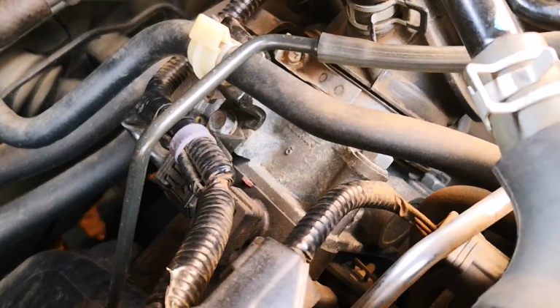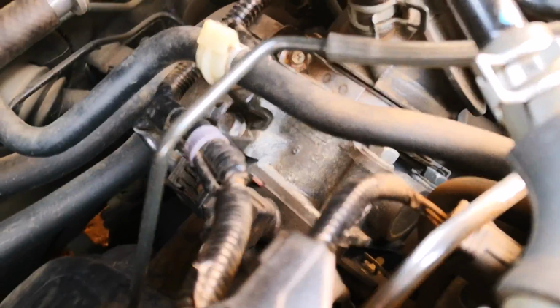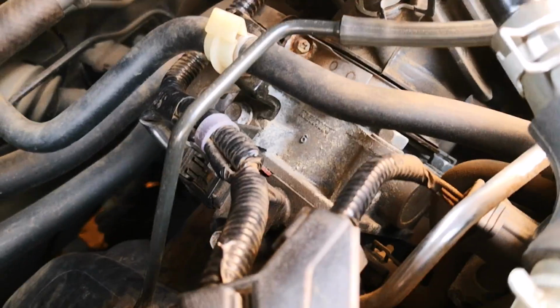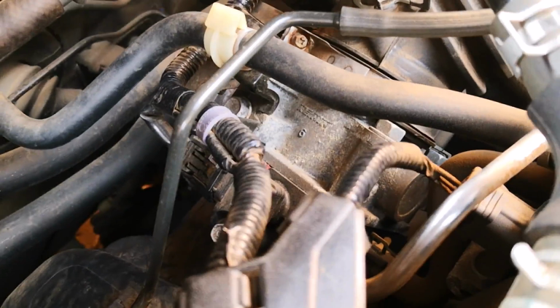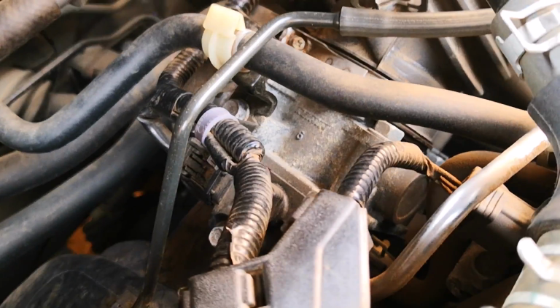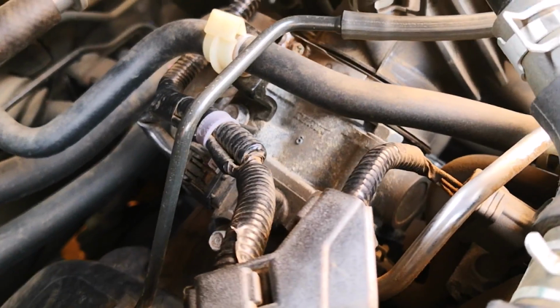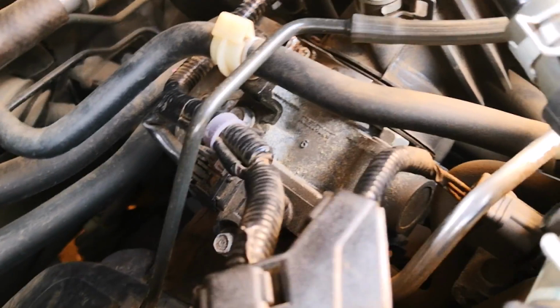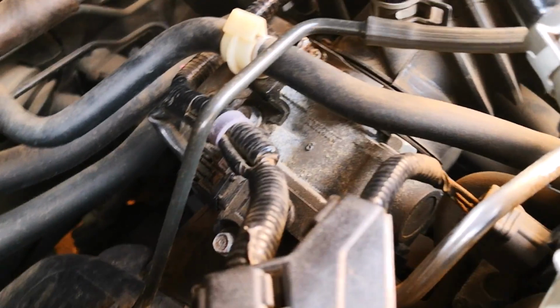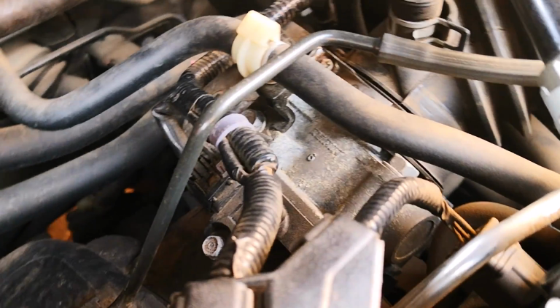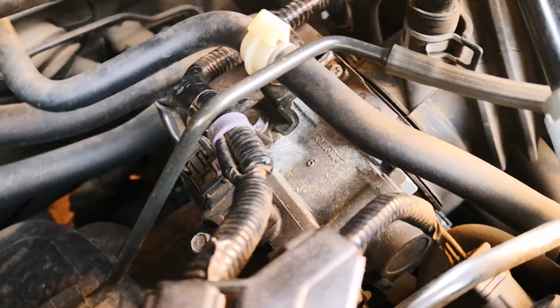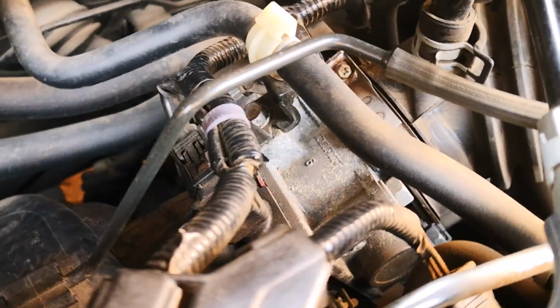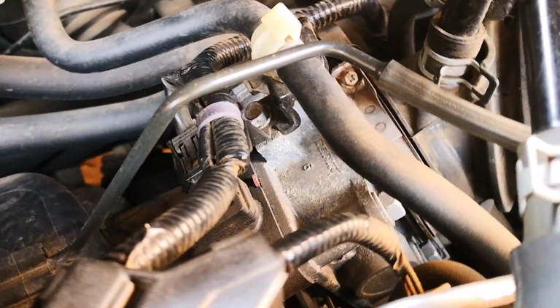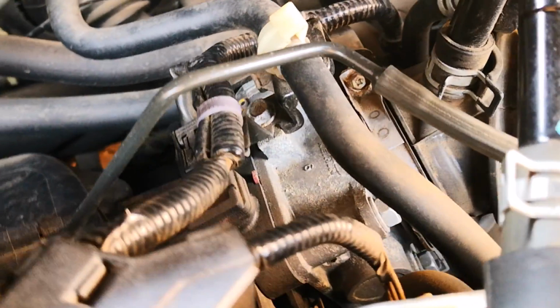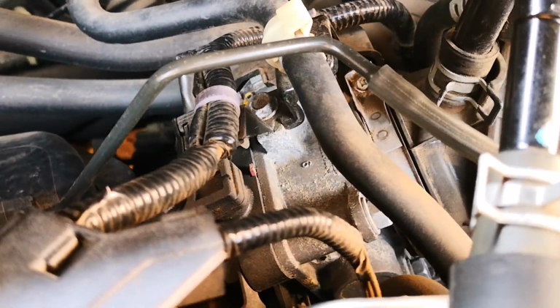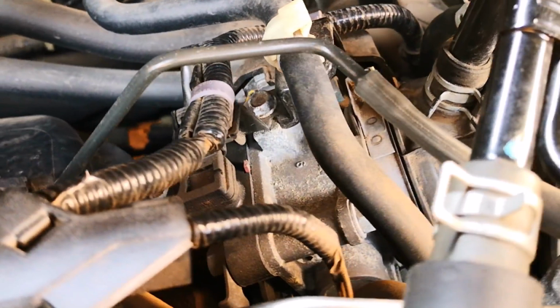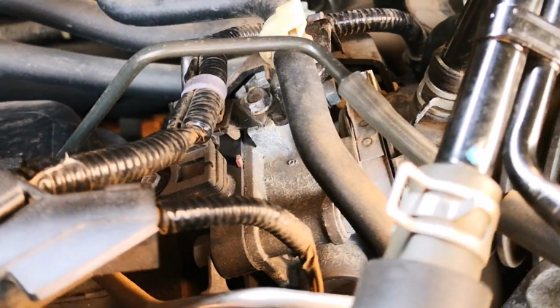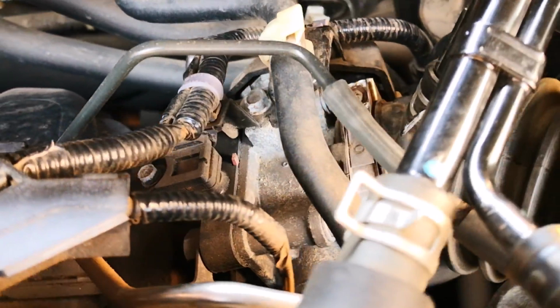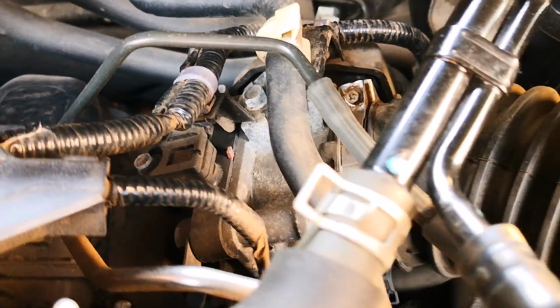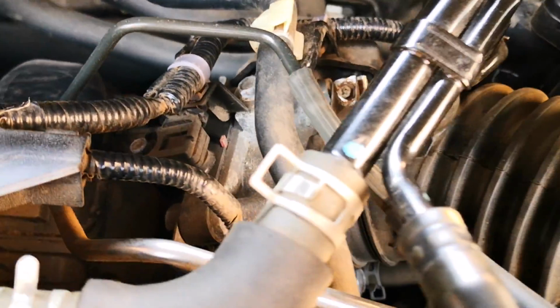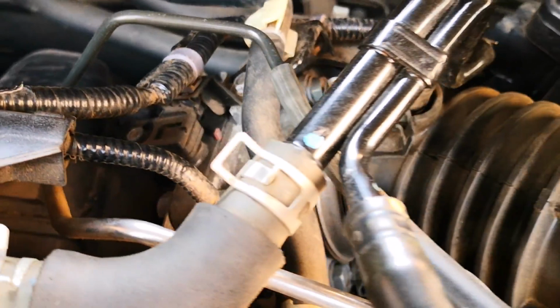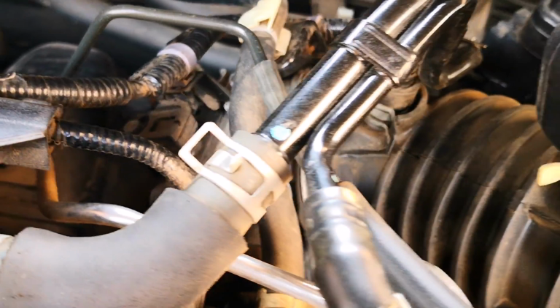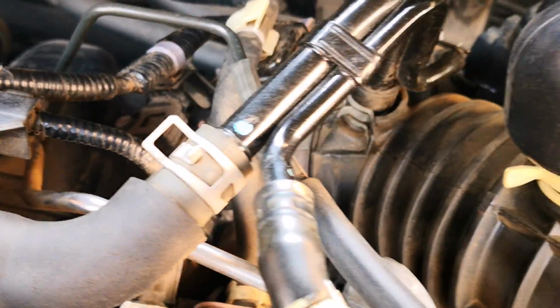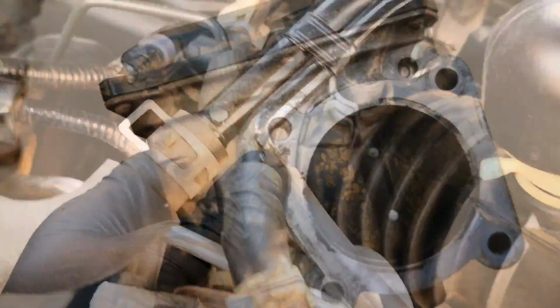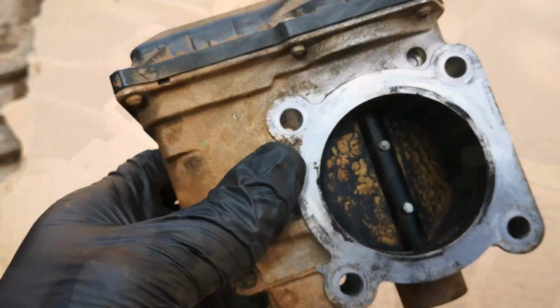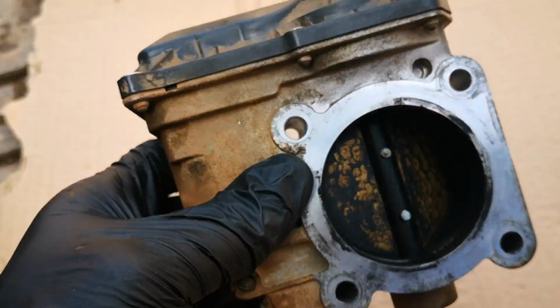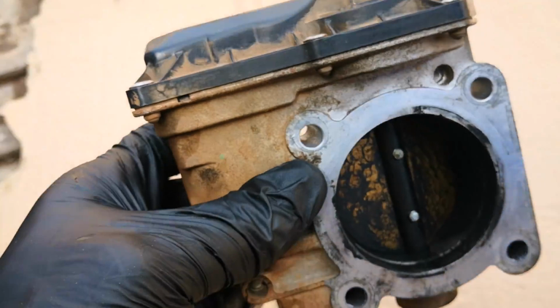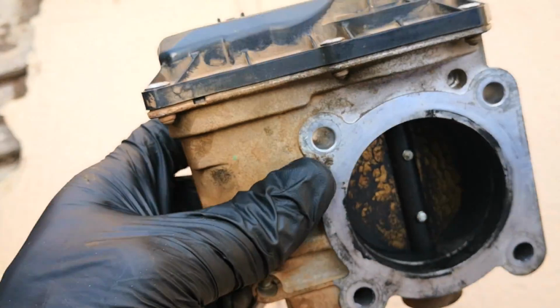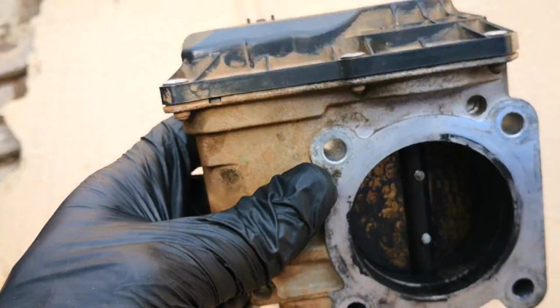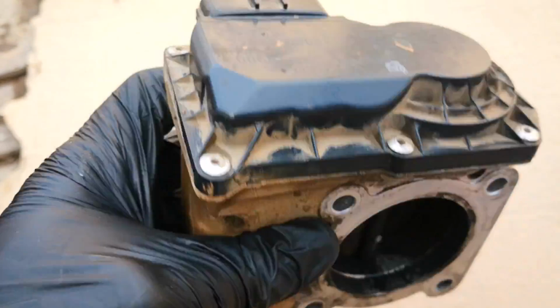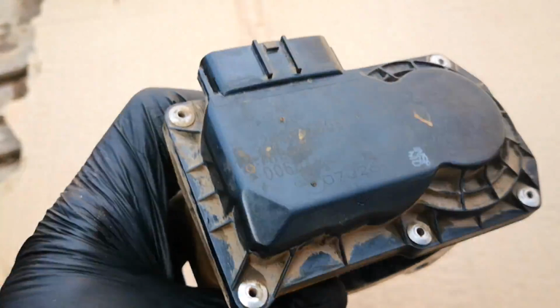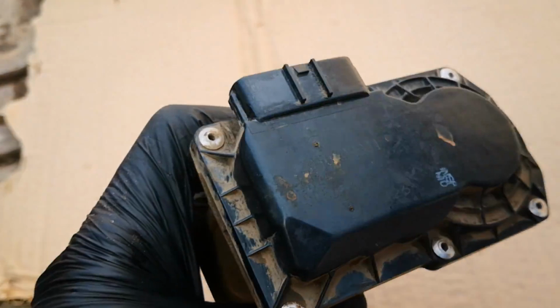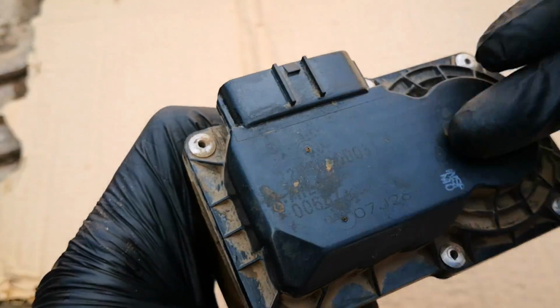Hi guys, the throttle body is one of those parts that can give you a lot of drivability issues when it's dirty or if it's going bad.